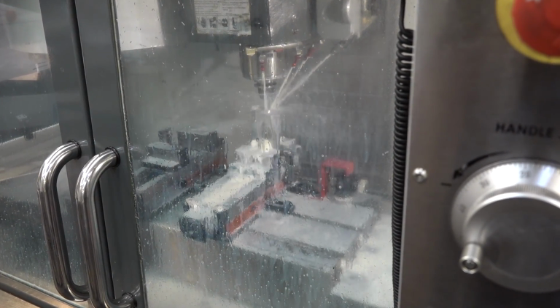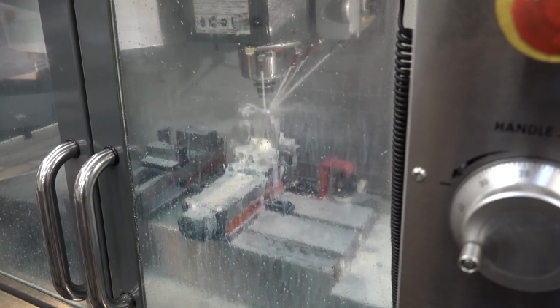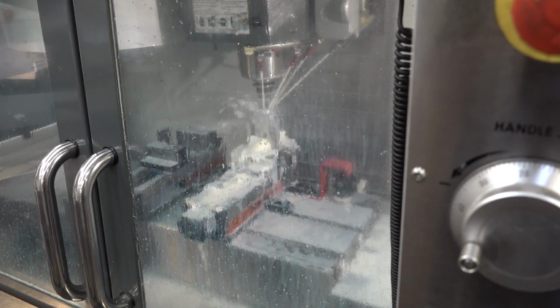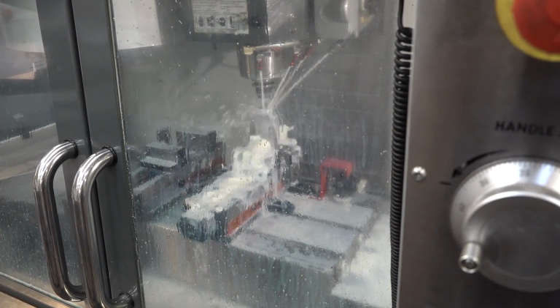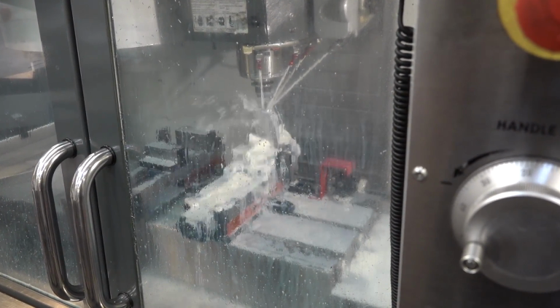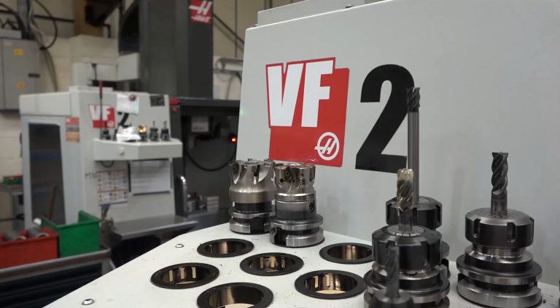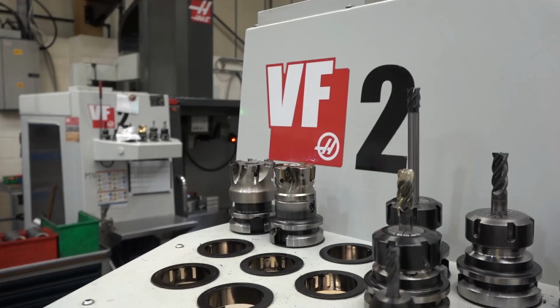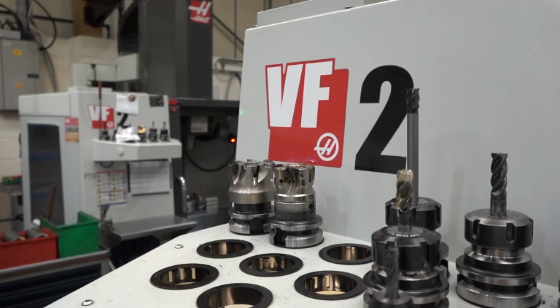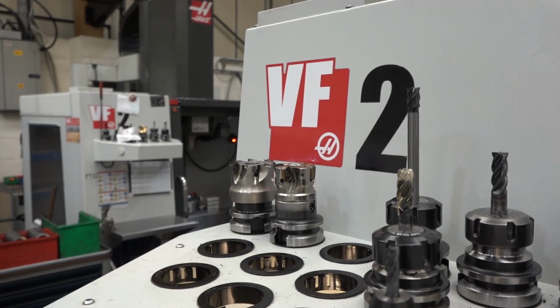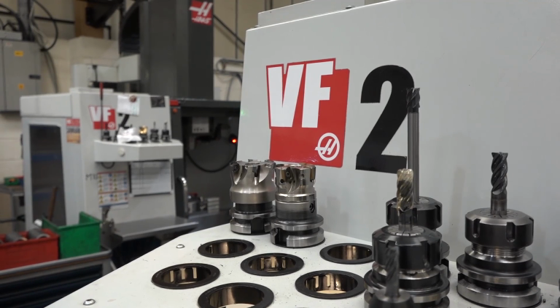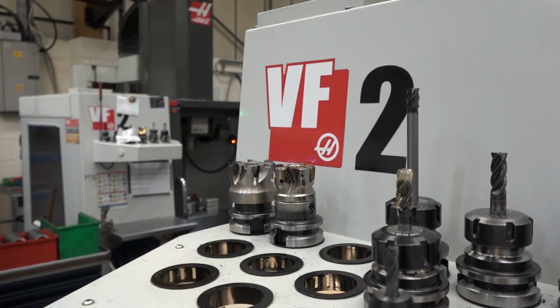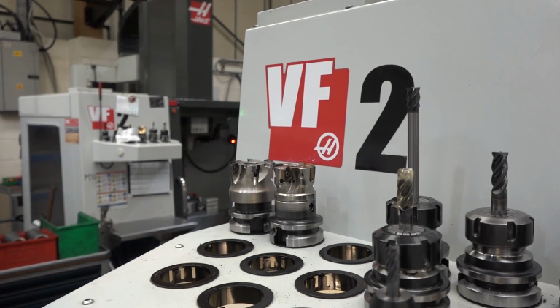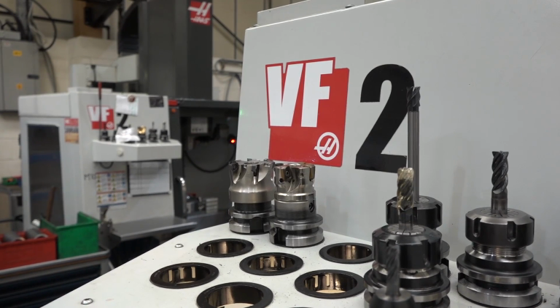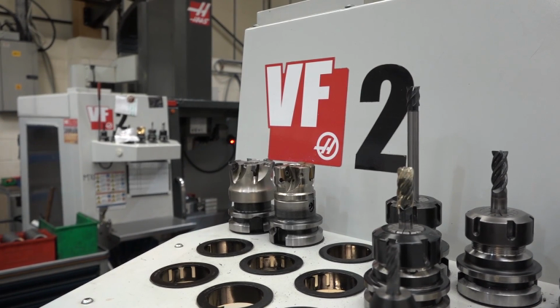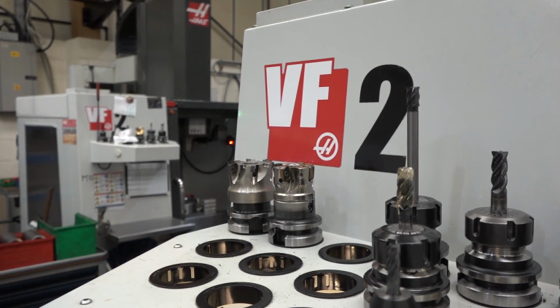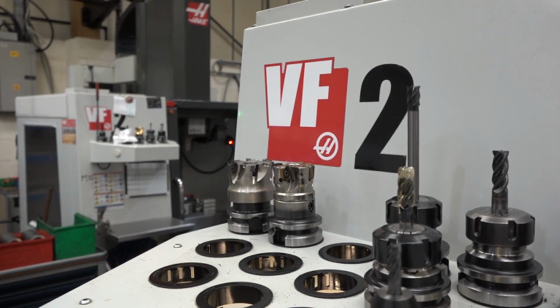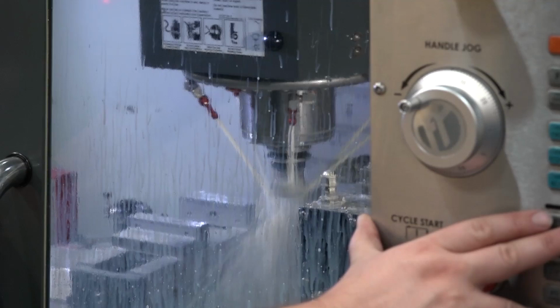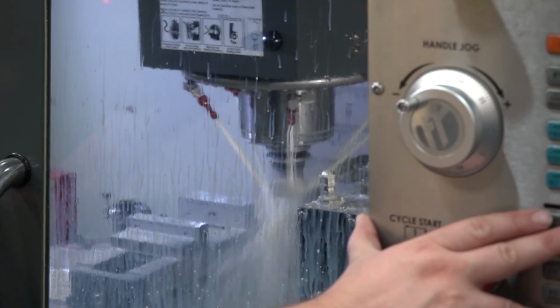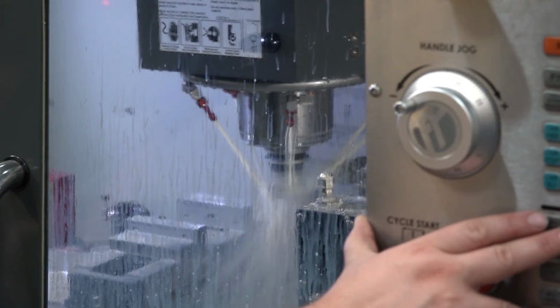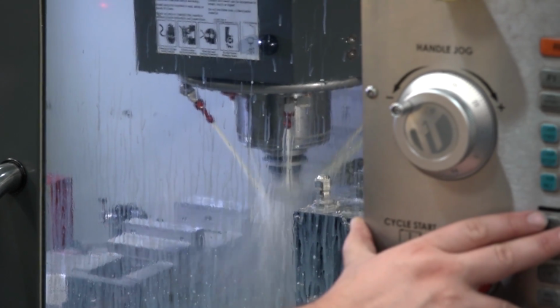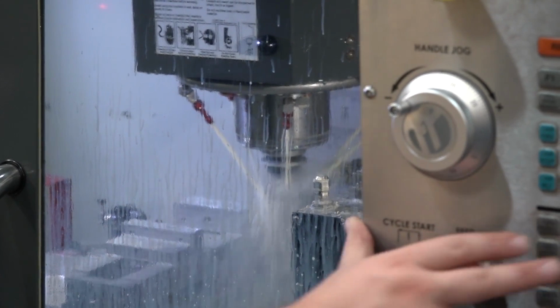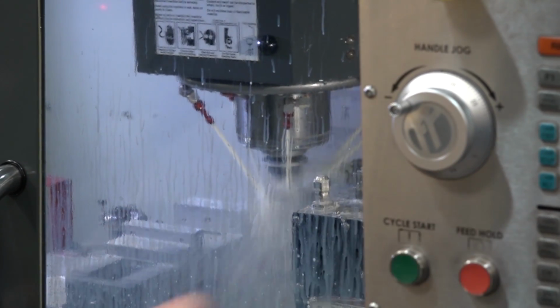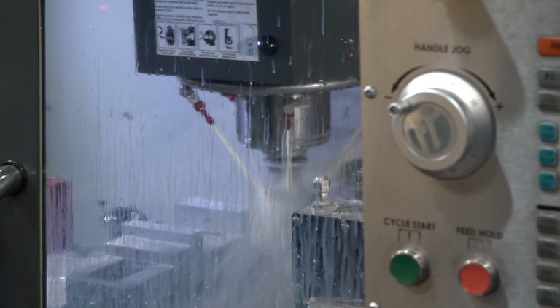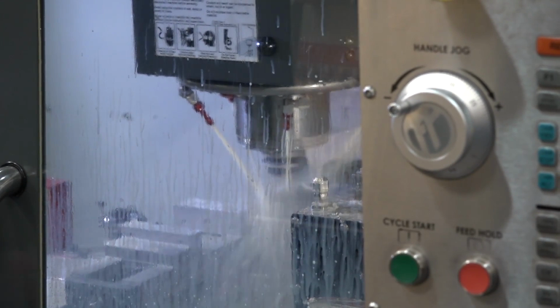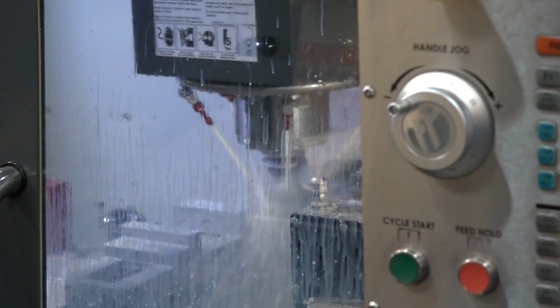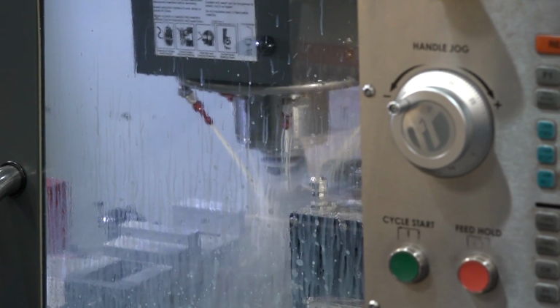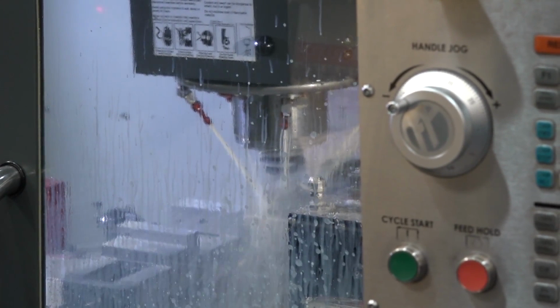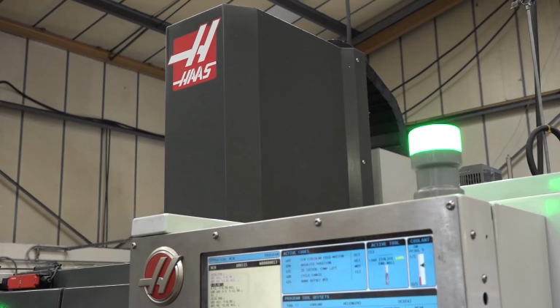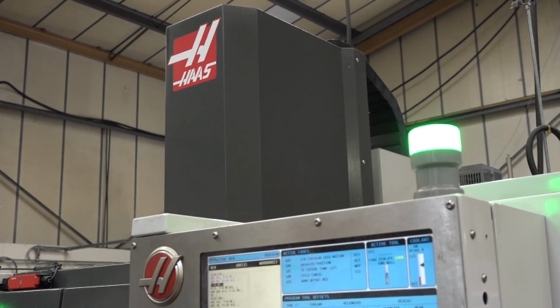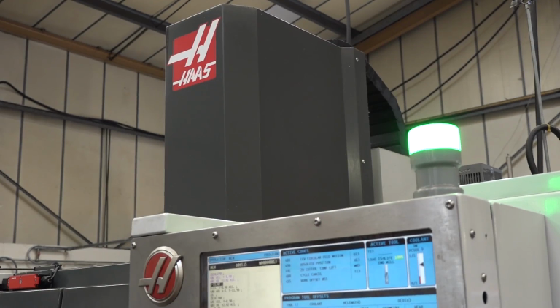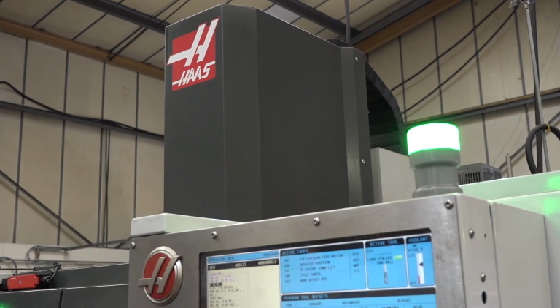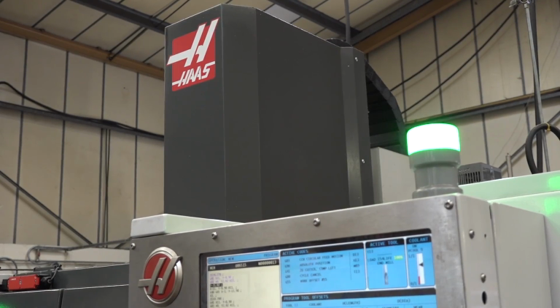This VF2 is not their most recent purchase but is an example of a machine they've bought over the last couple of years.